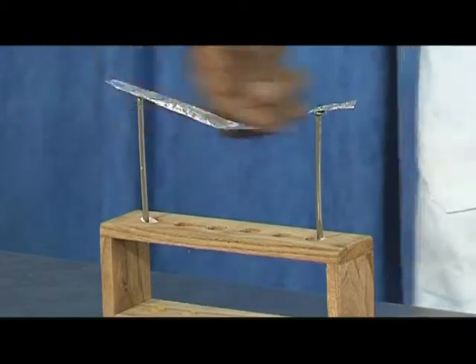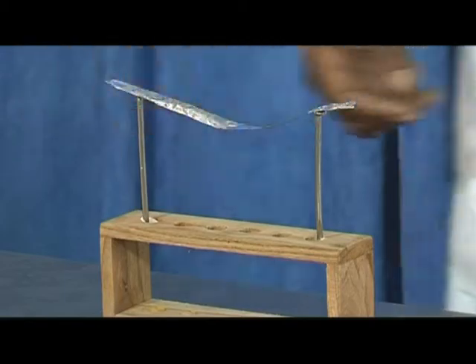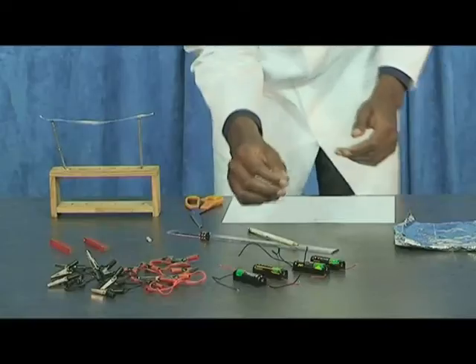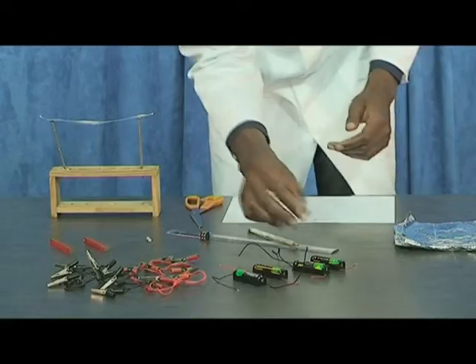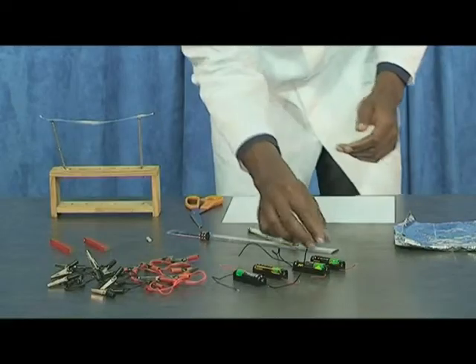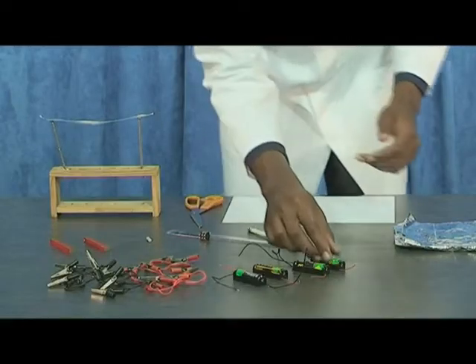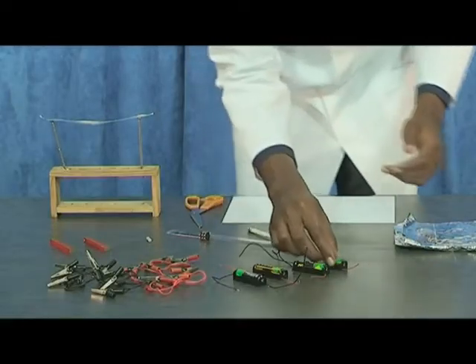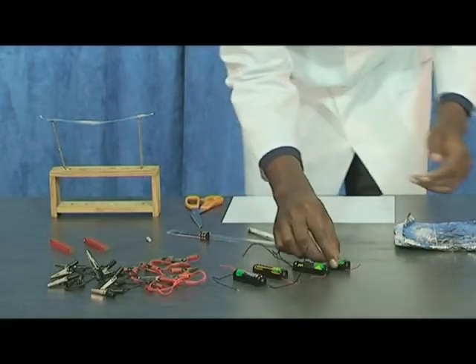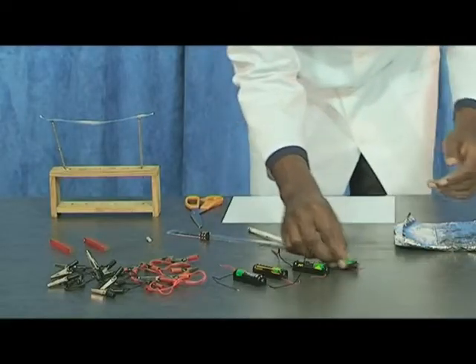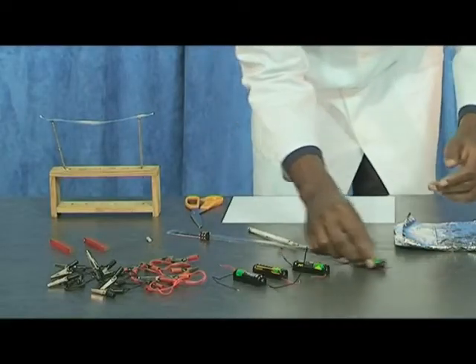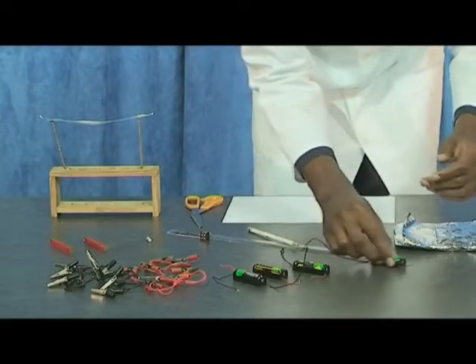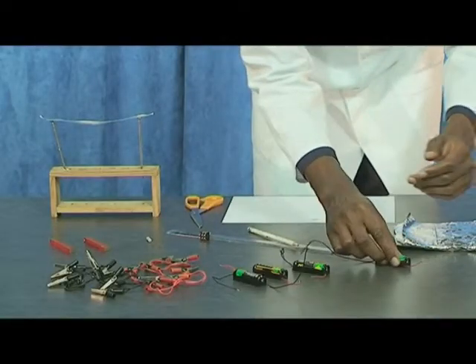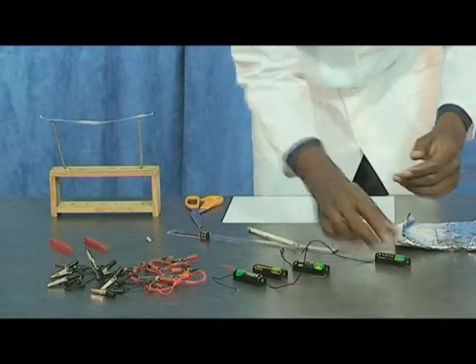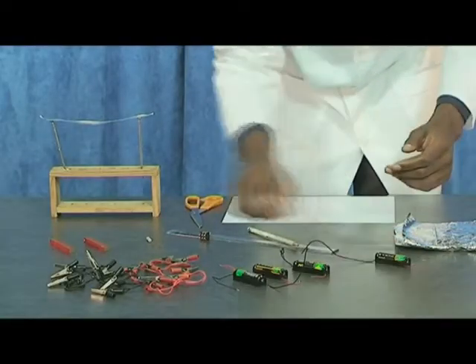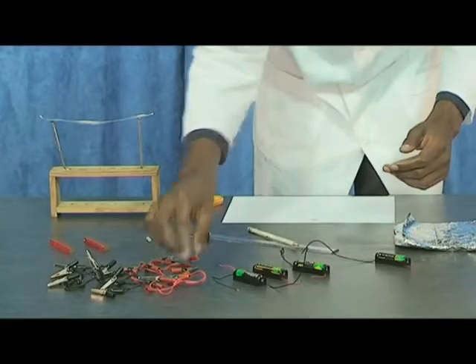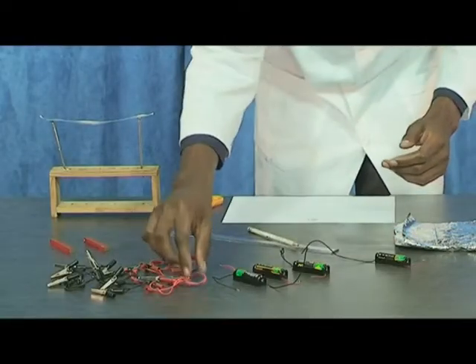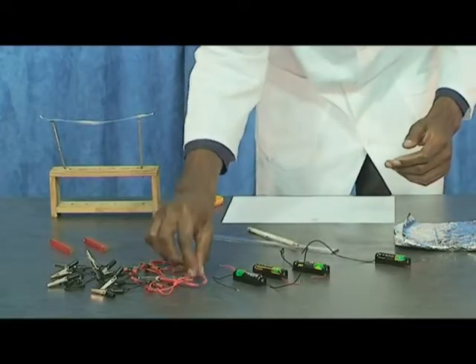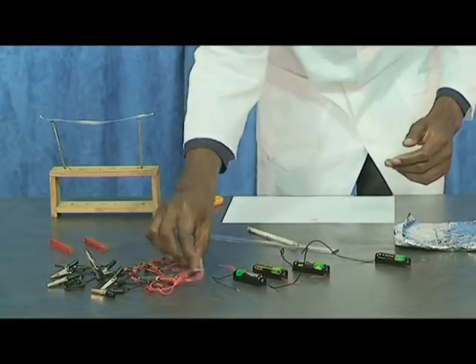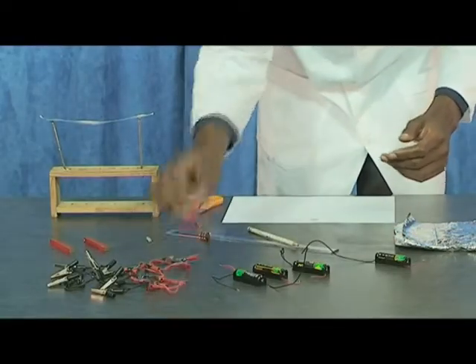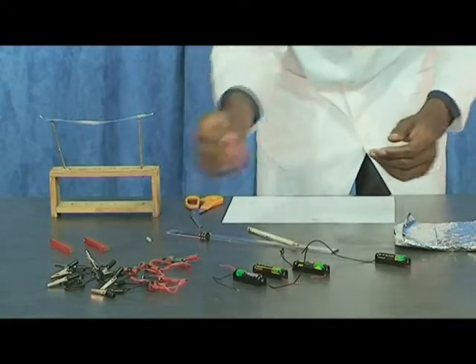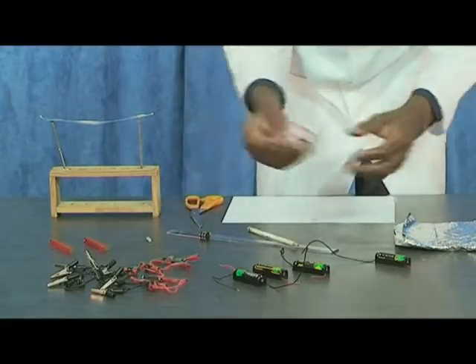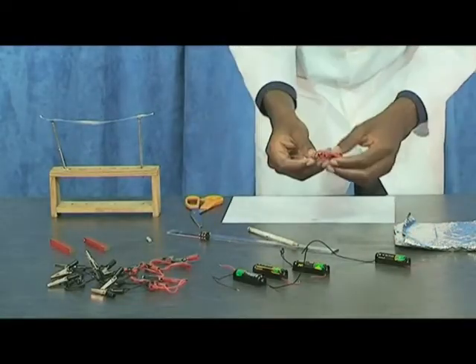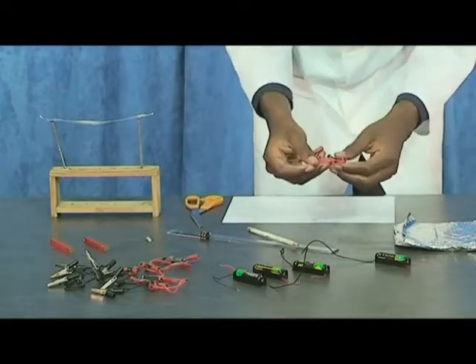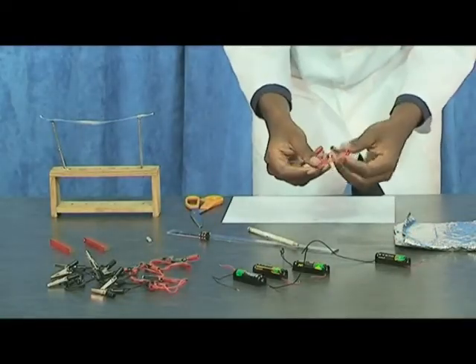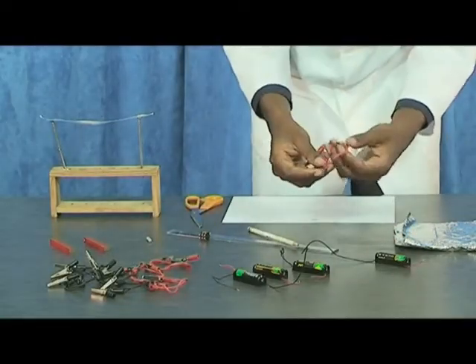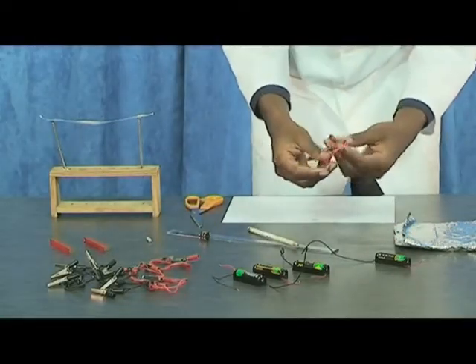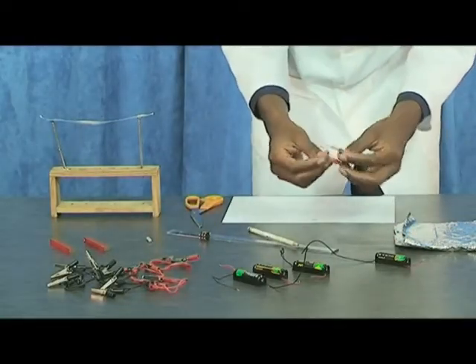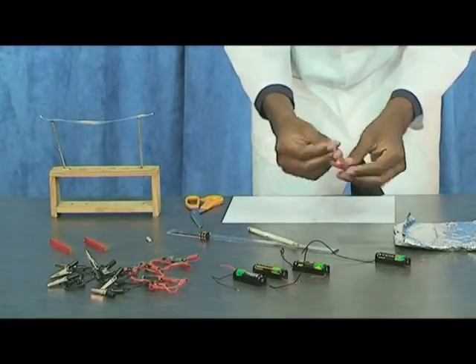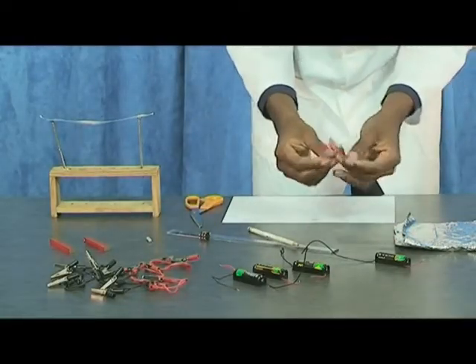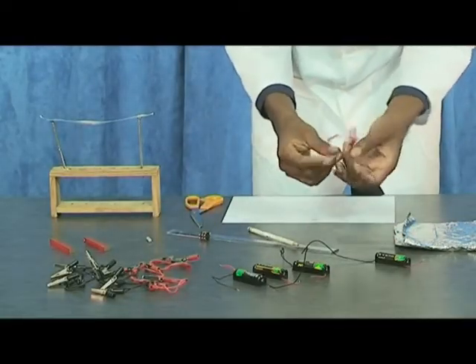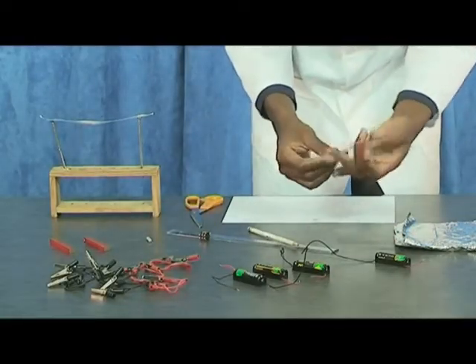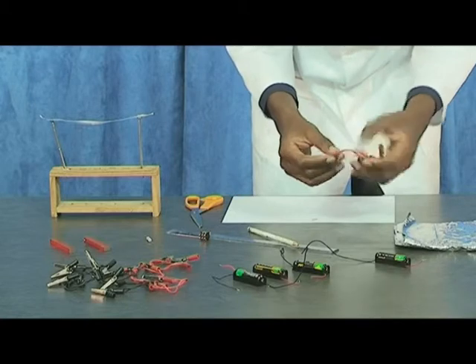Connect the foil to four new cells, a resistor, and a switch.